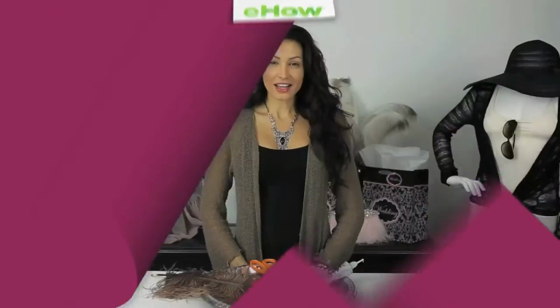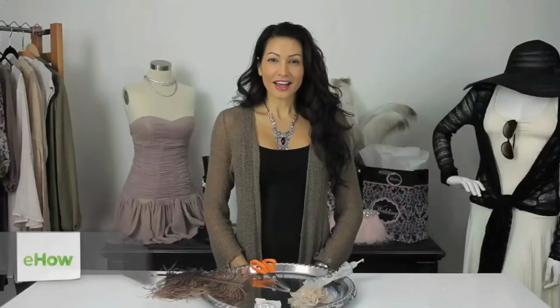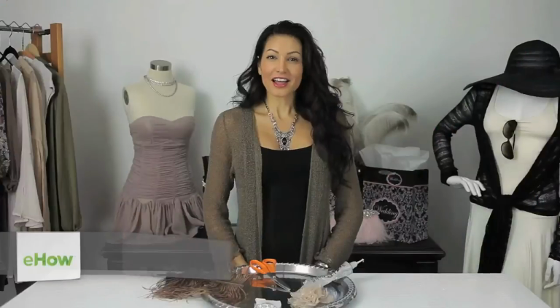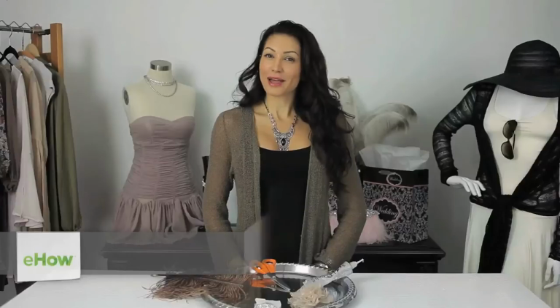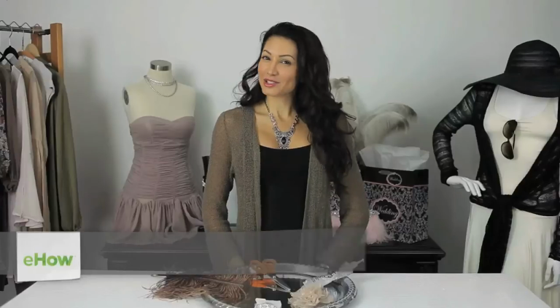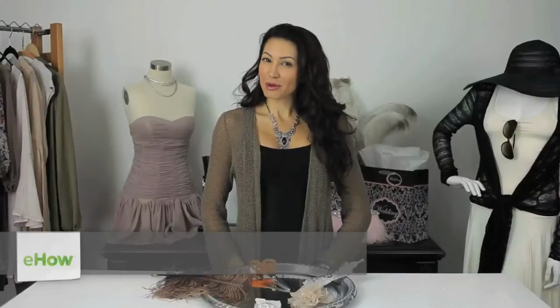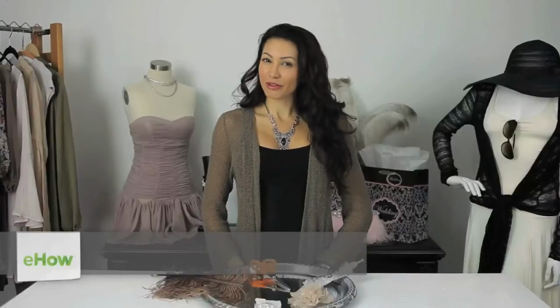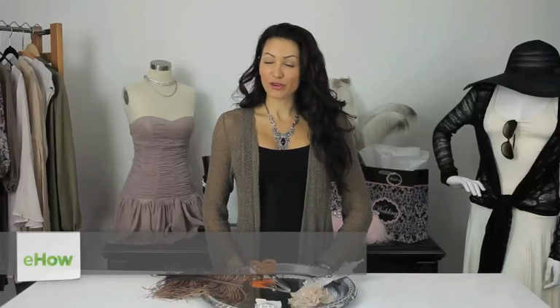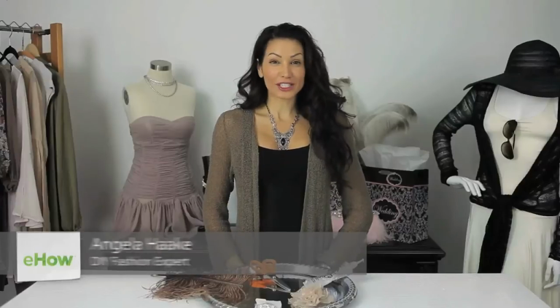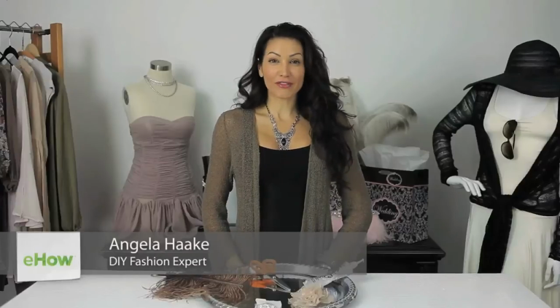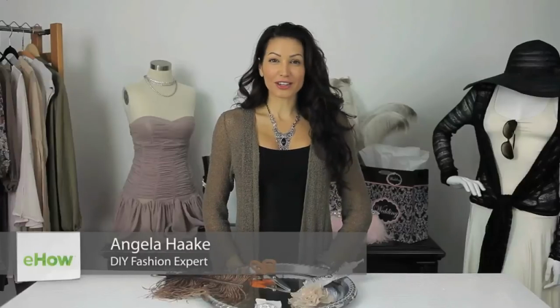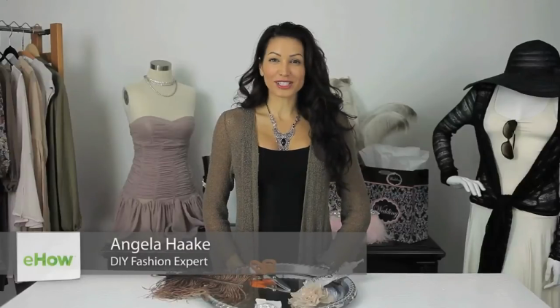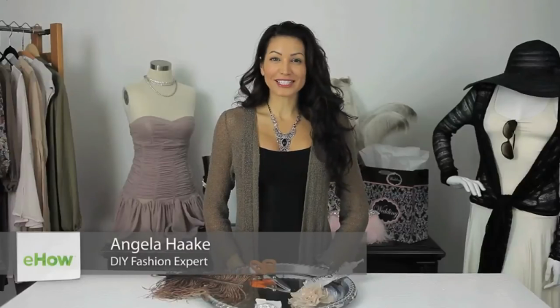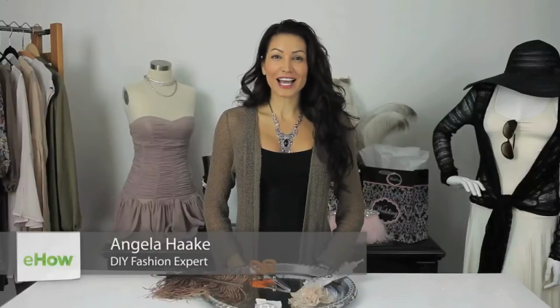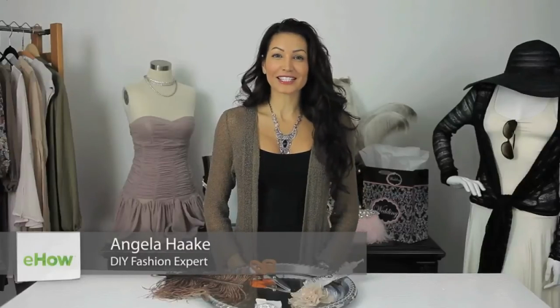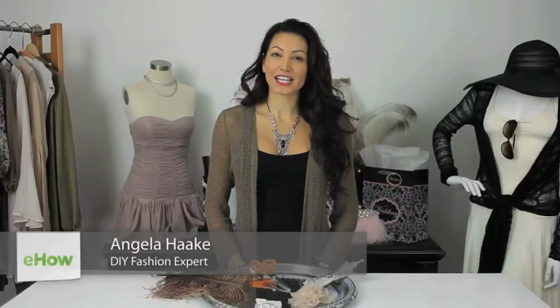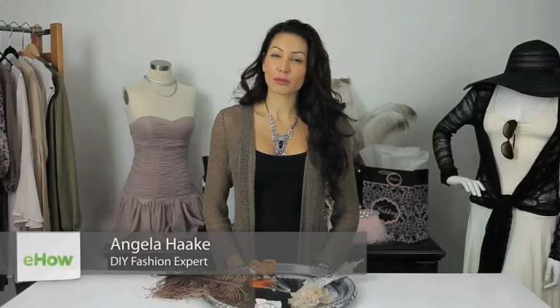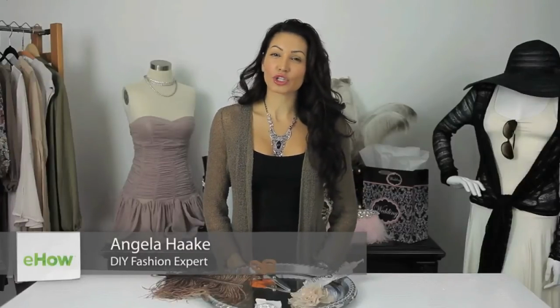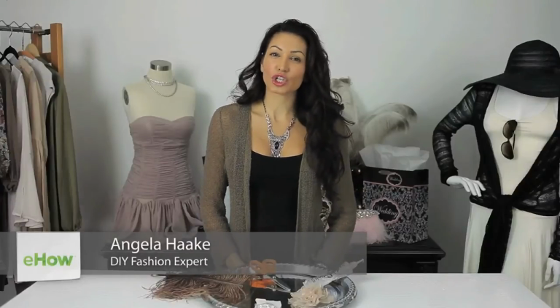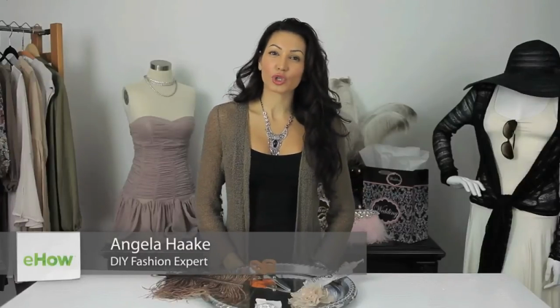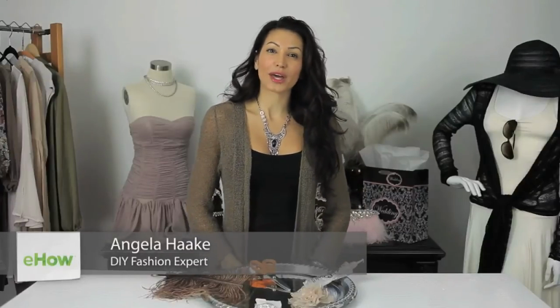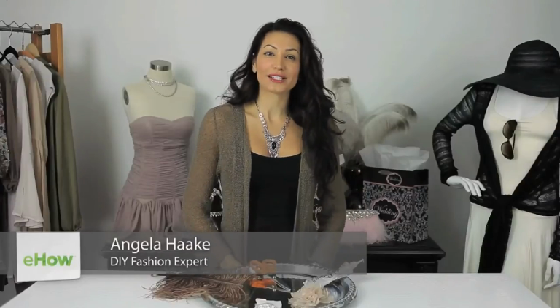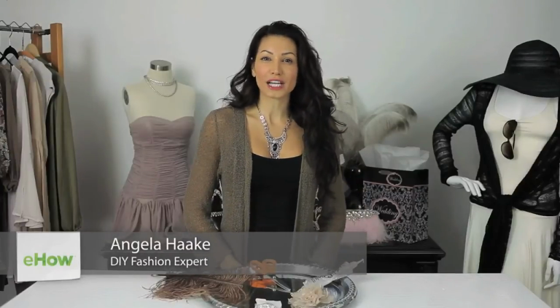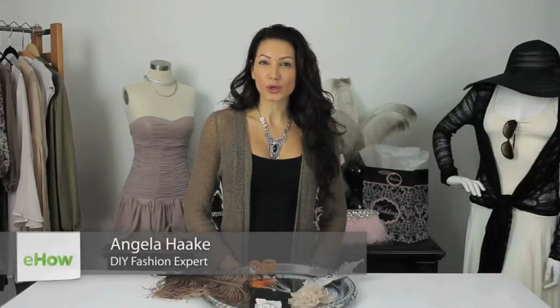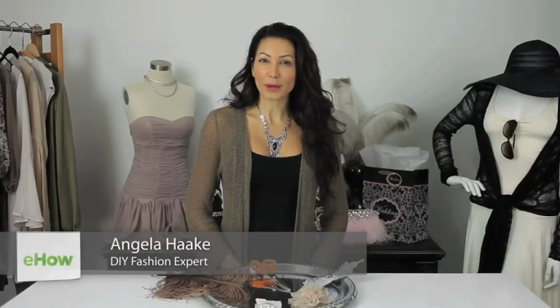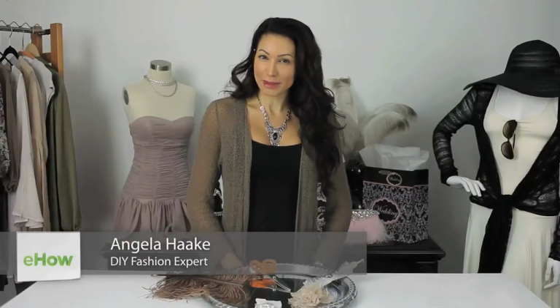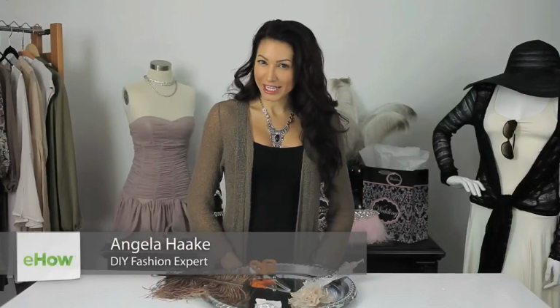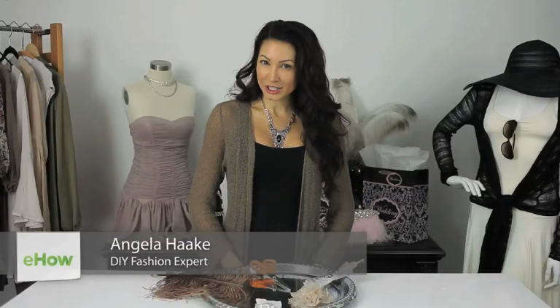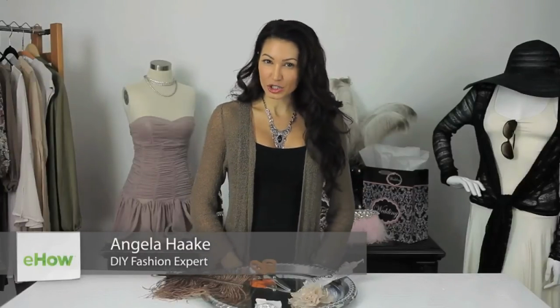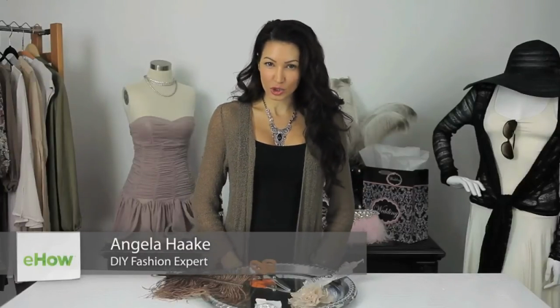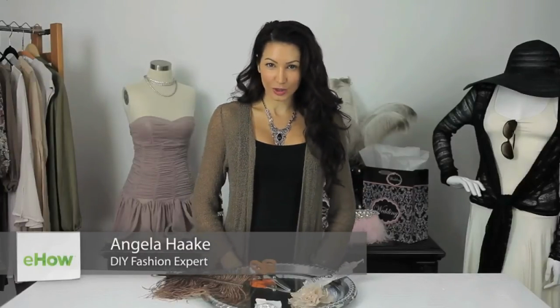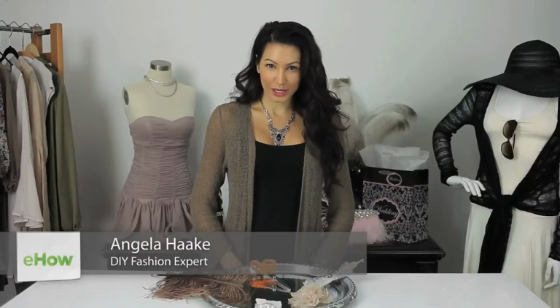Hi, I'm Angela with Freestyle Fashionista and today I'm going to show you how to decorate plain shoe clips.